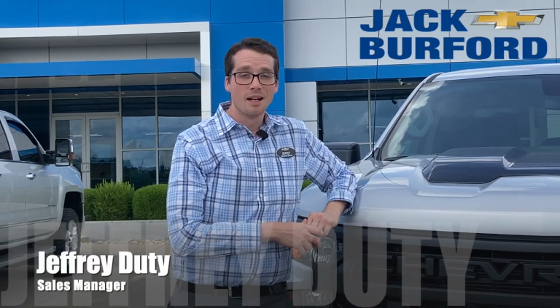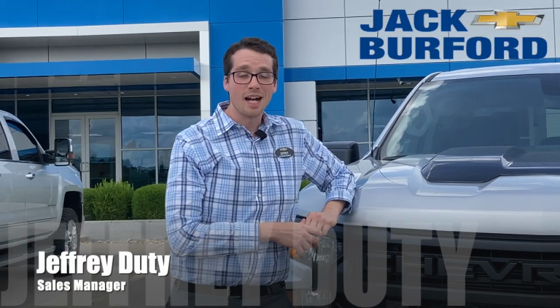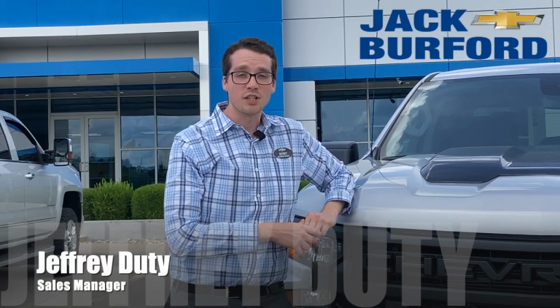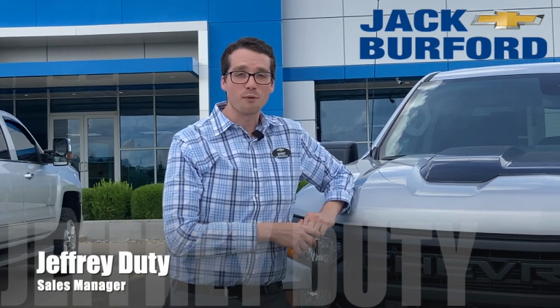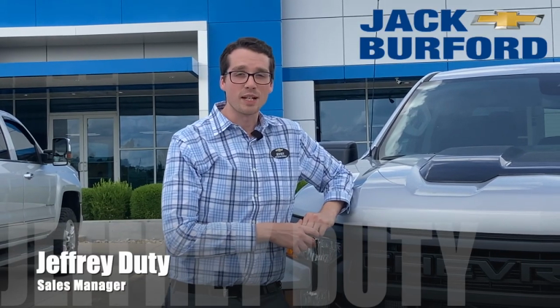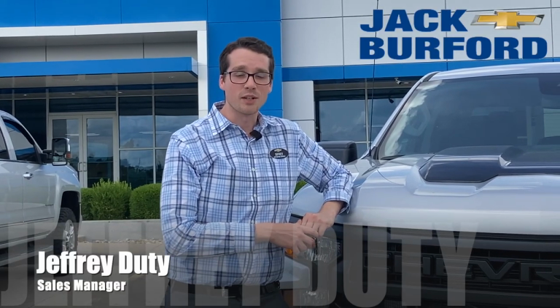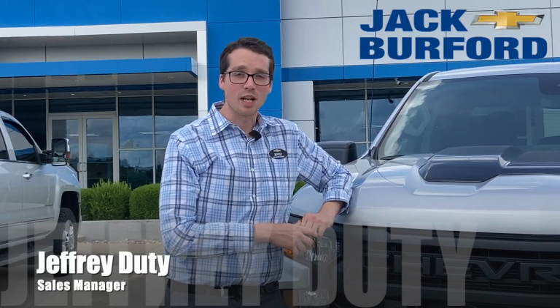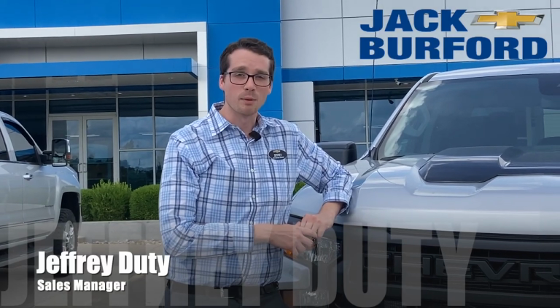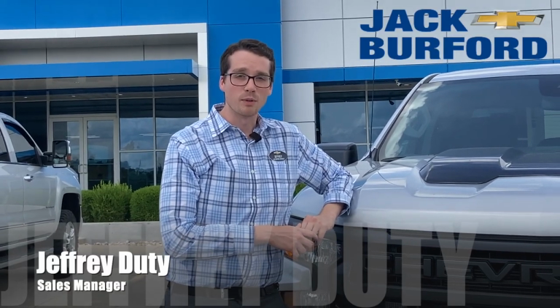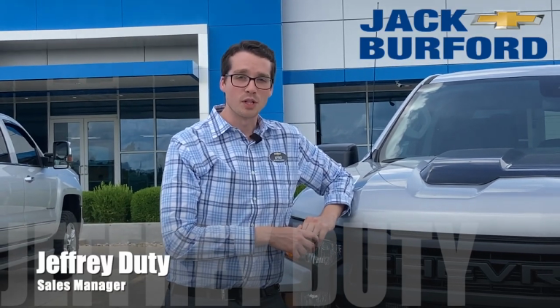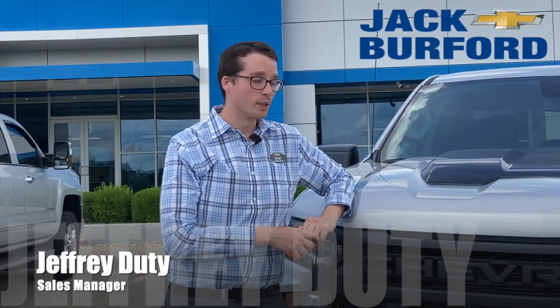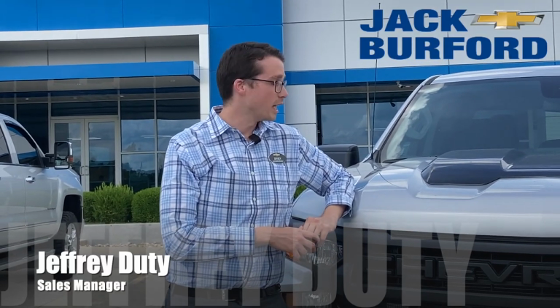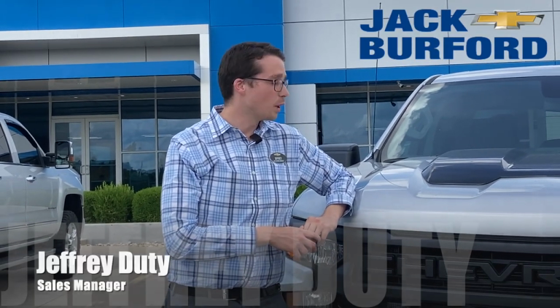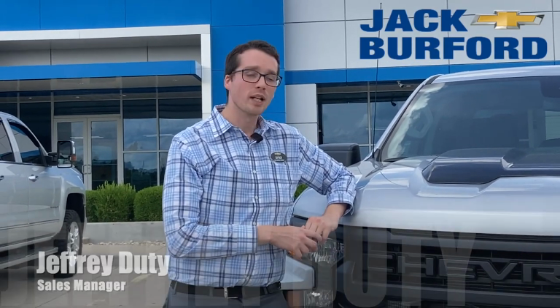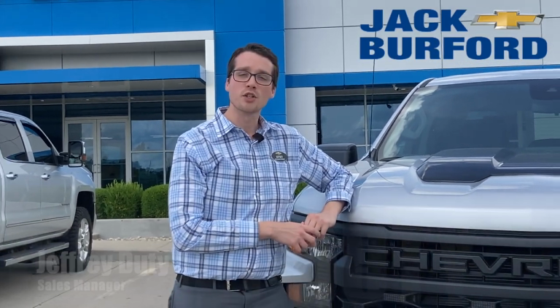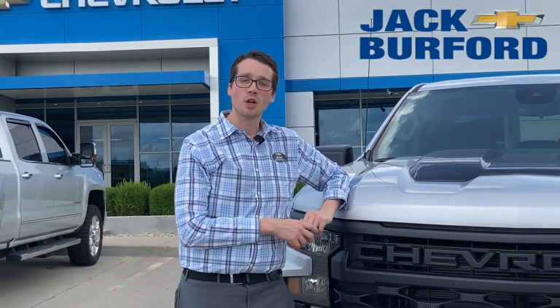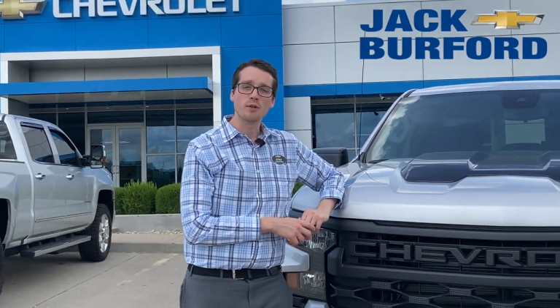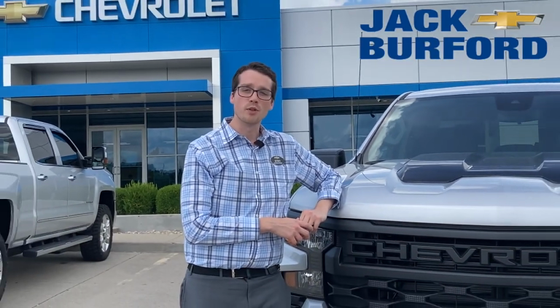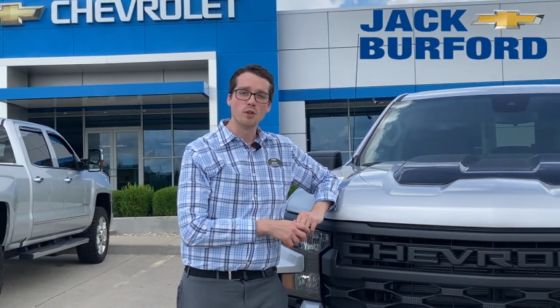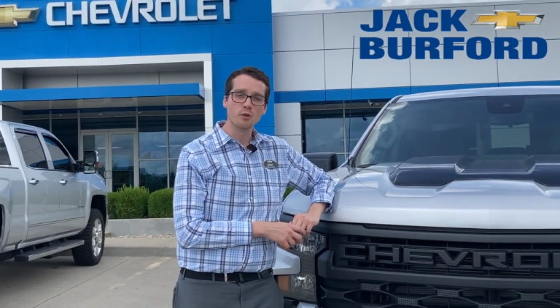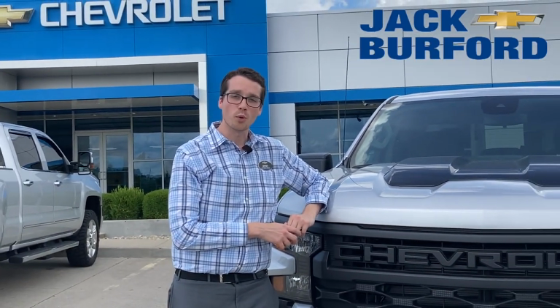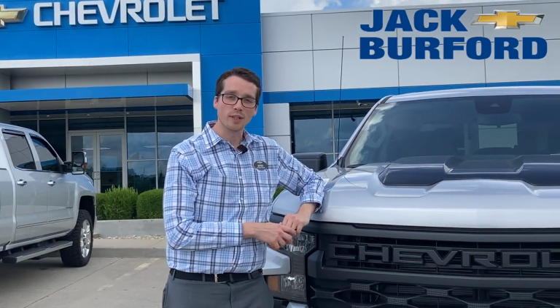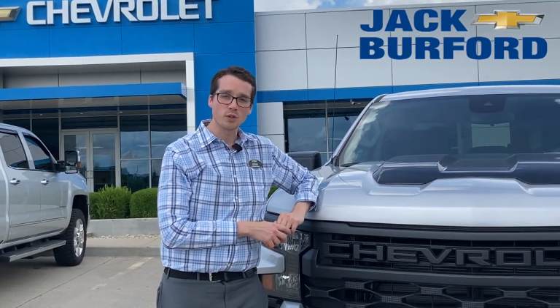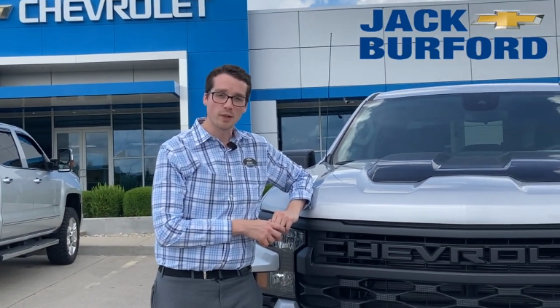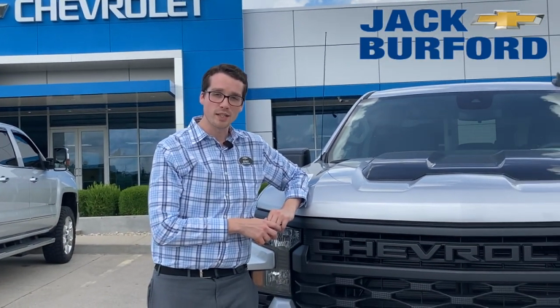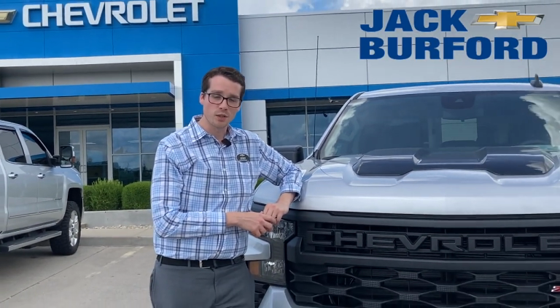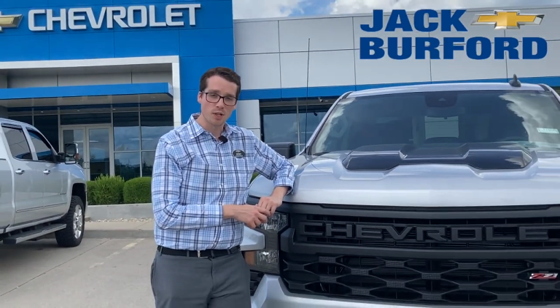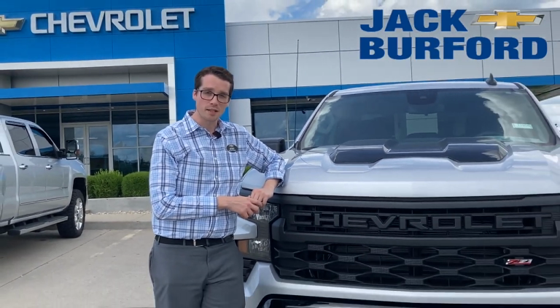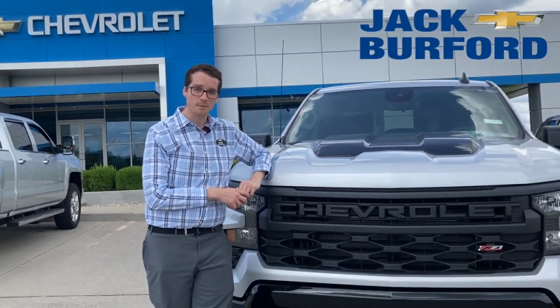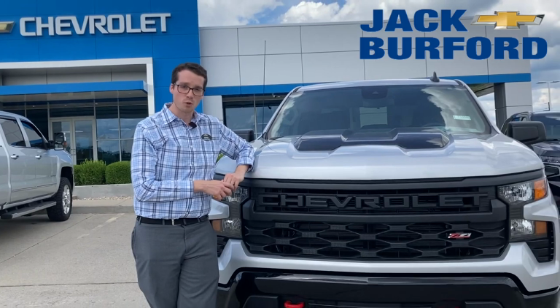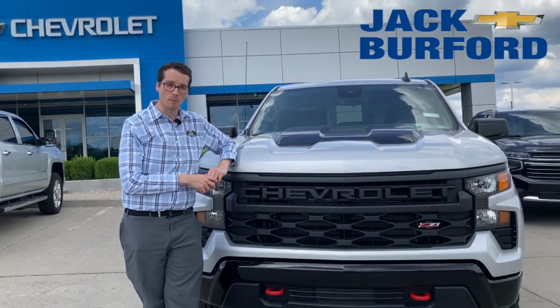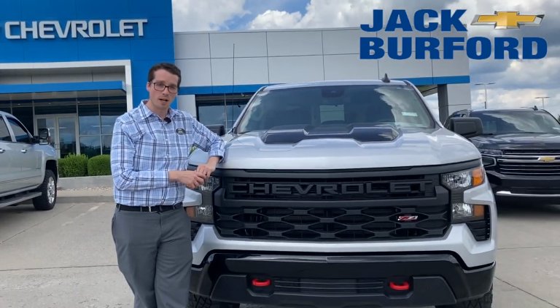Hi, Jeffrey here at Jack Burford Chevrolet and I wanted to show you the new 2022 Custom Trail Boss.